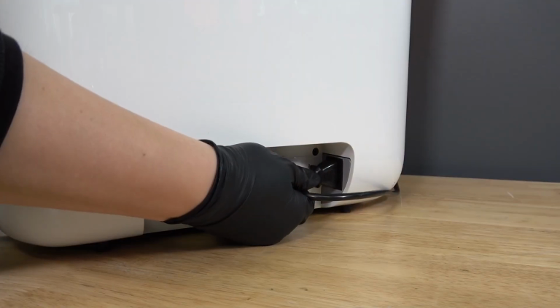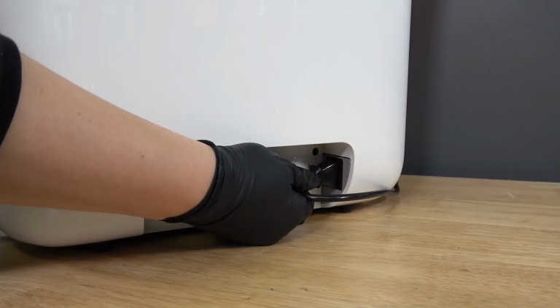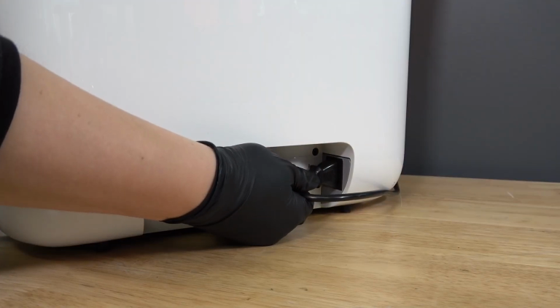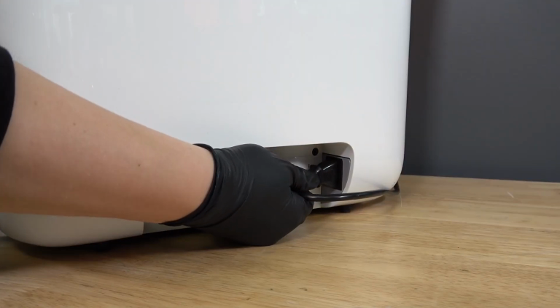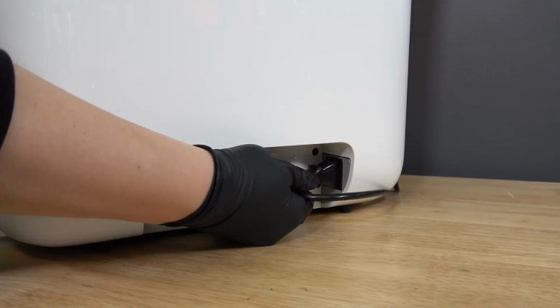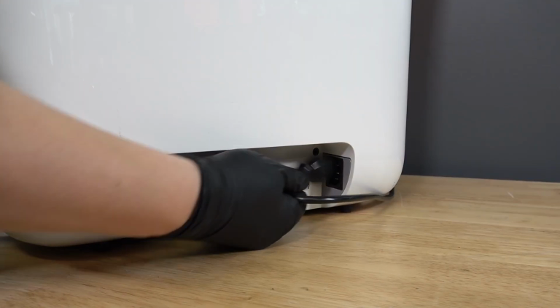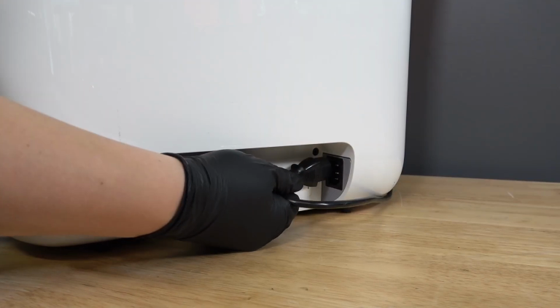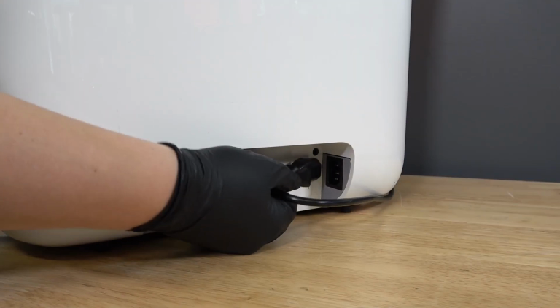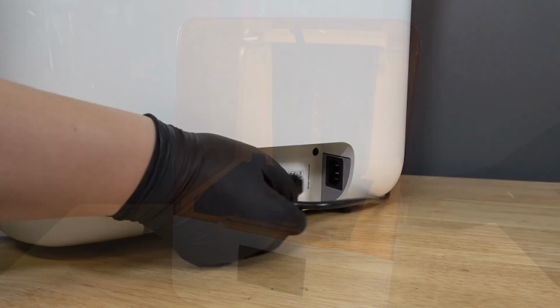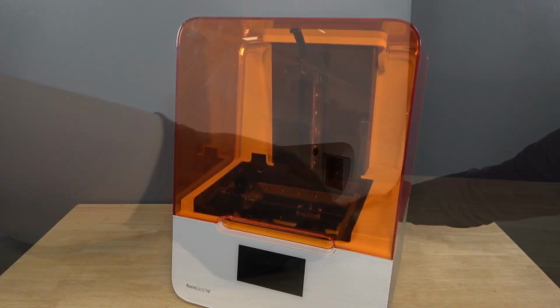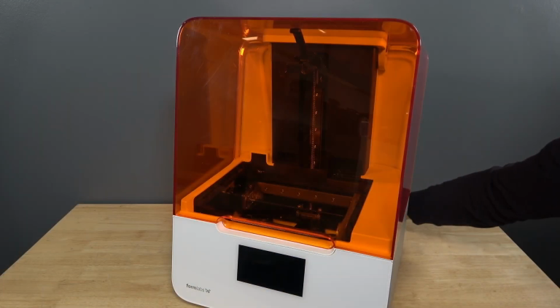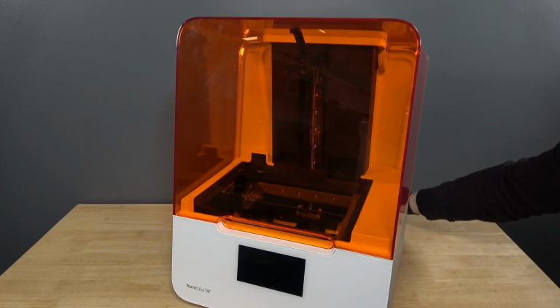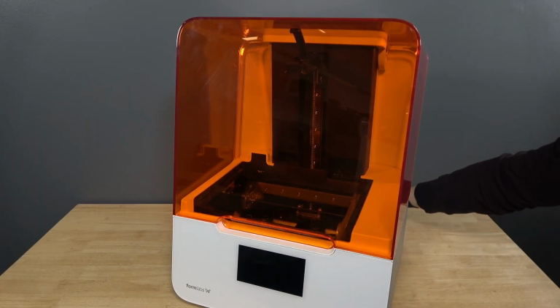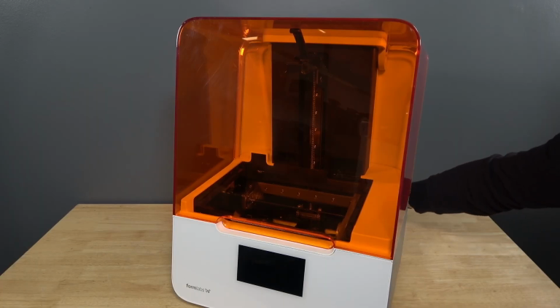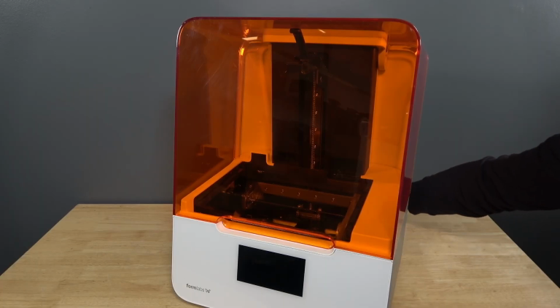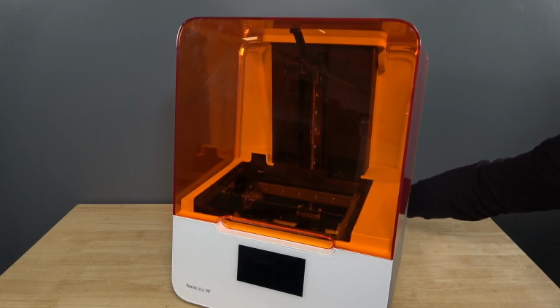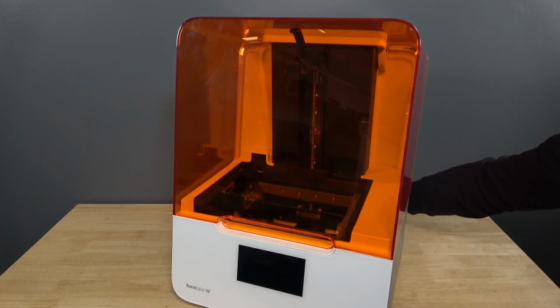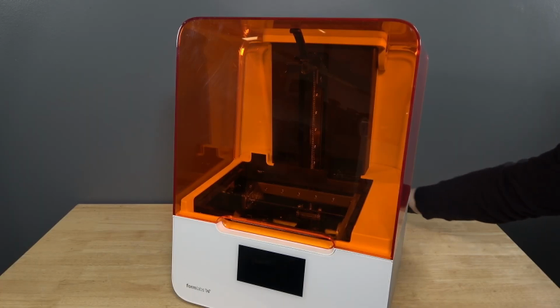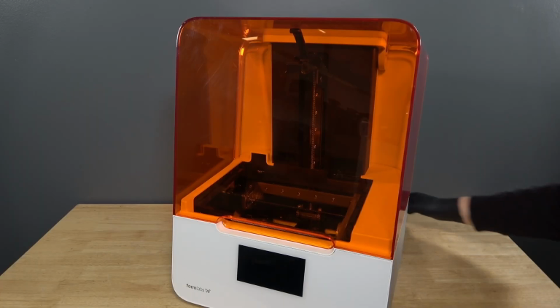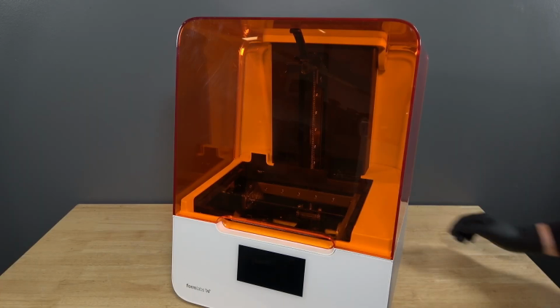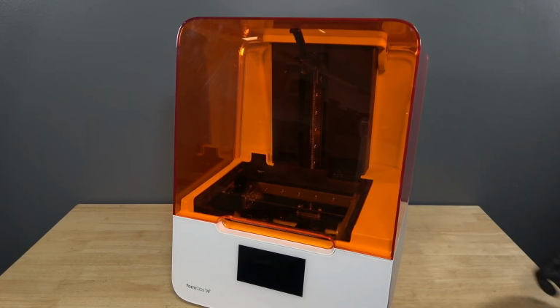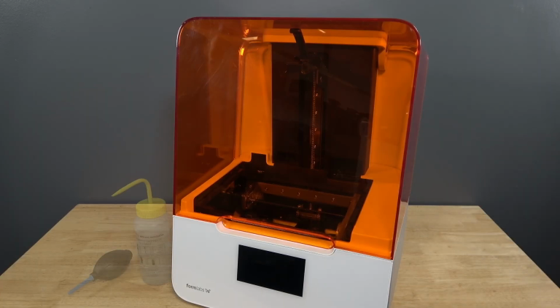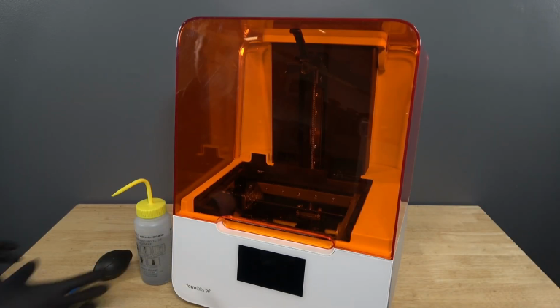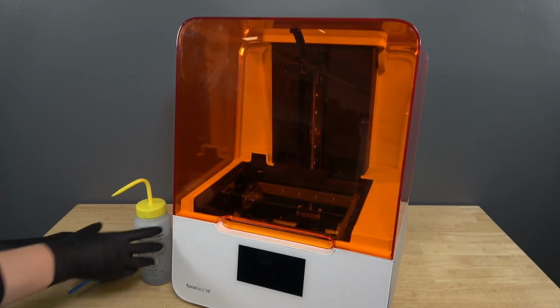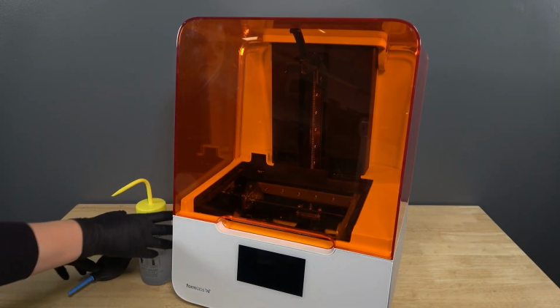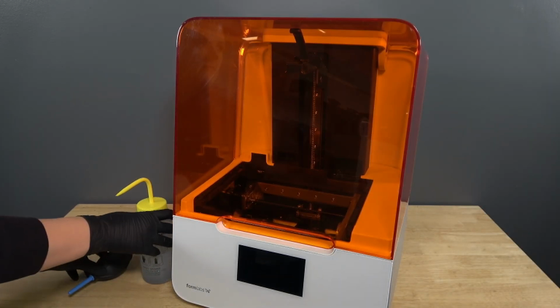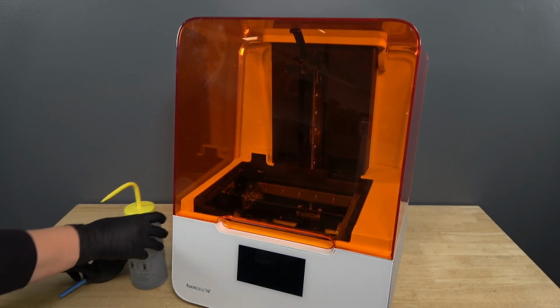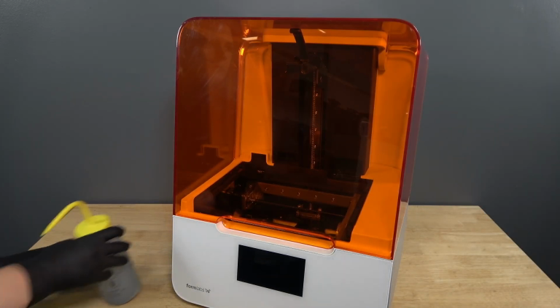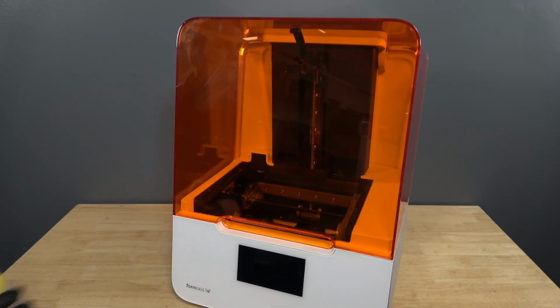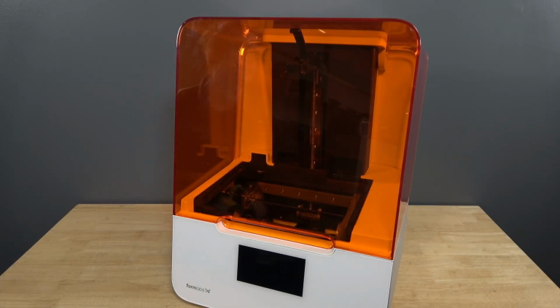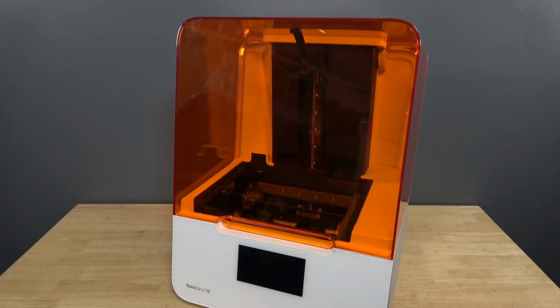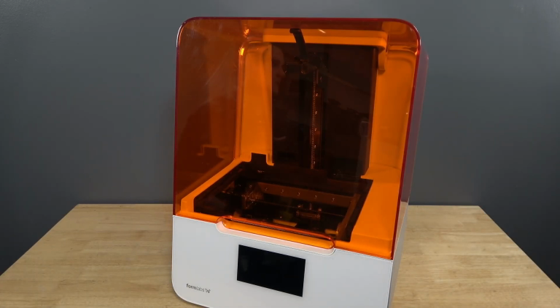Do not perform maintenance on the printer while it is connected to power. Clear a workspace around your printer.